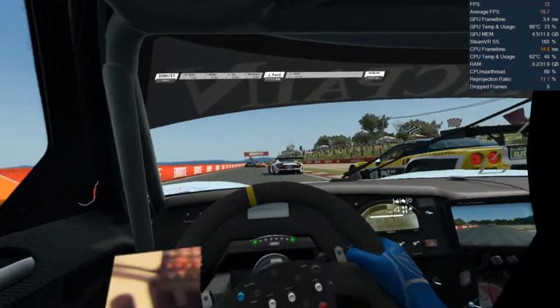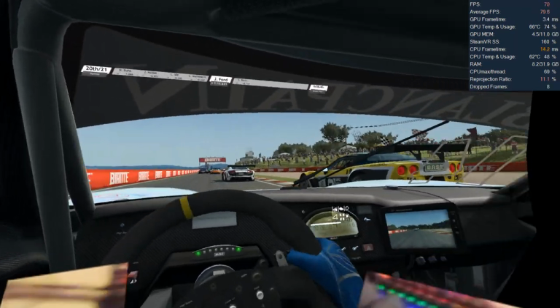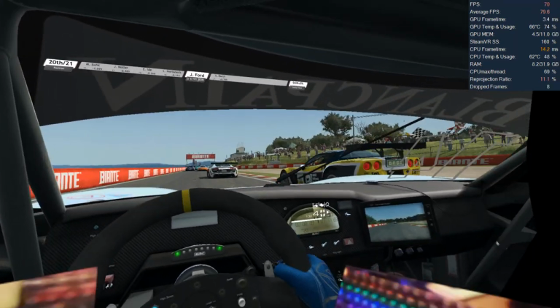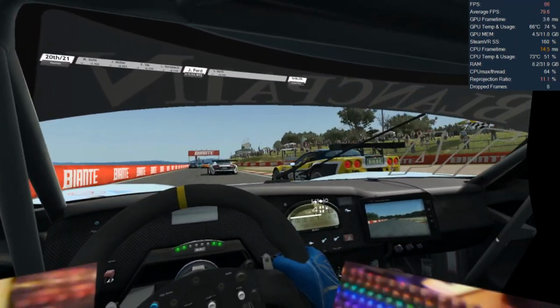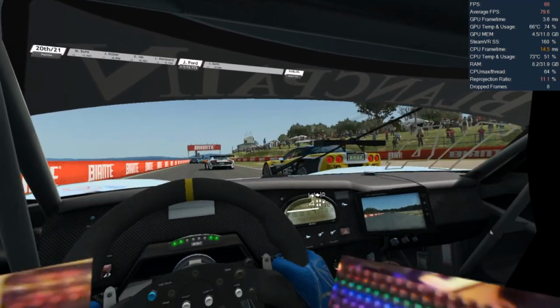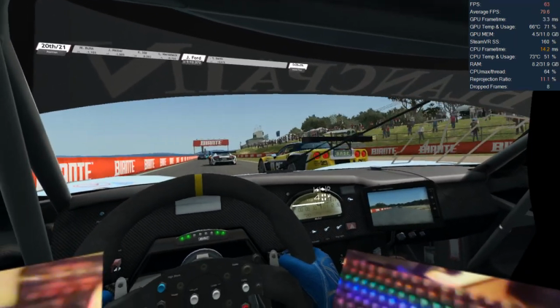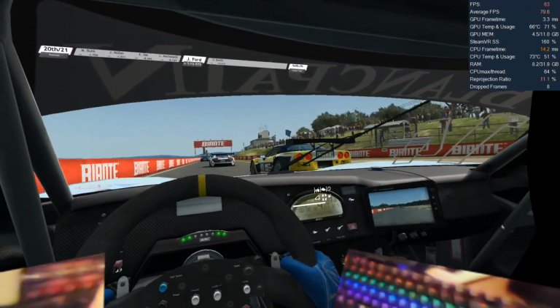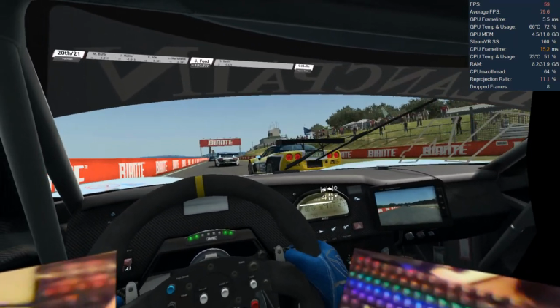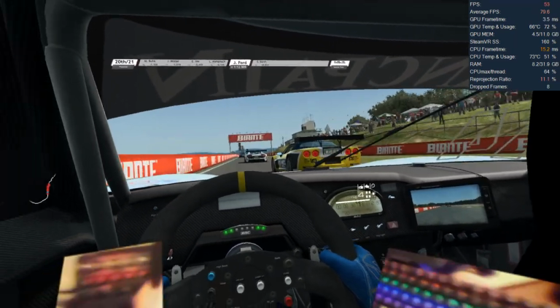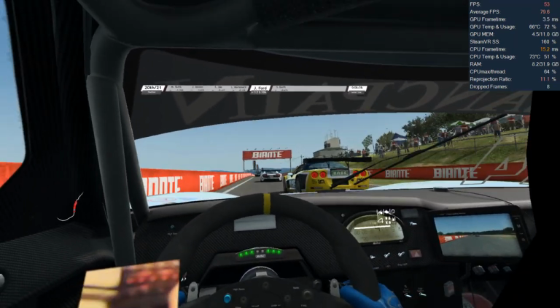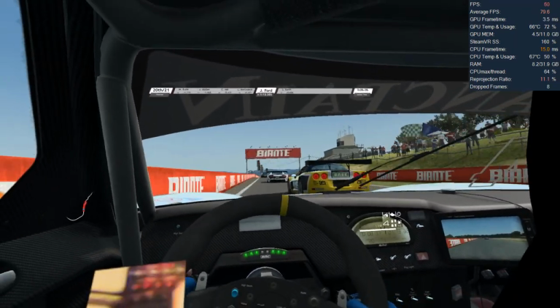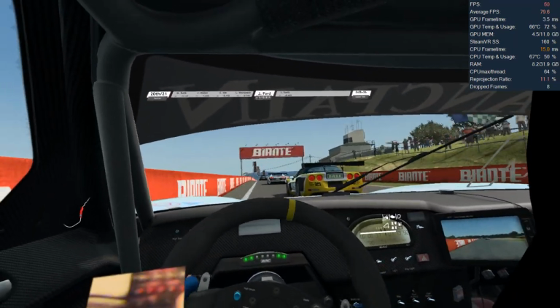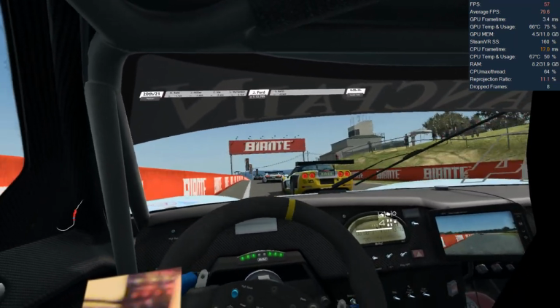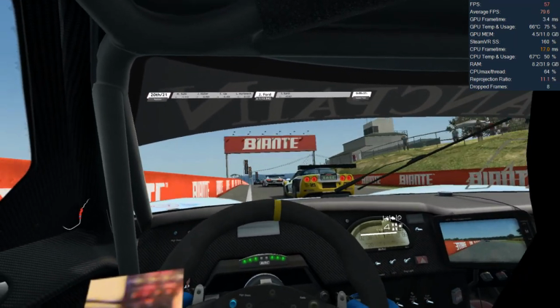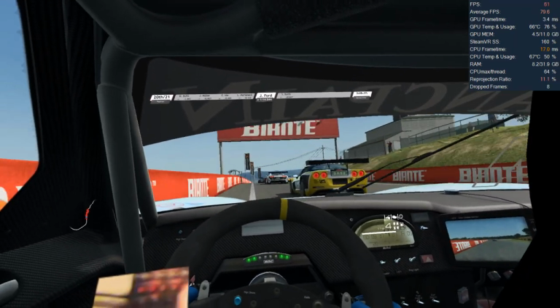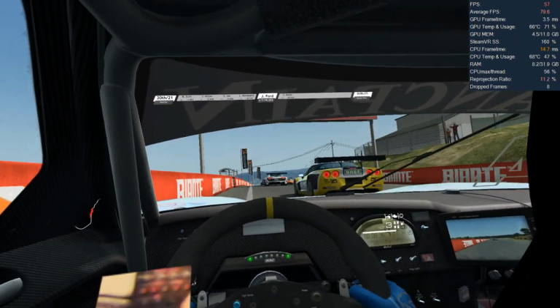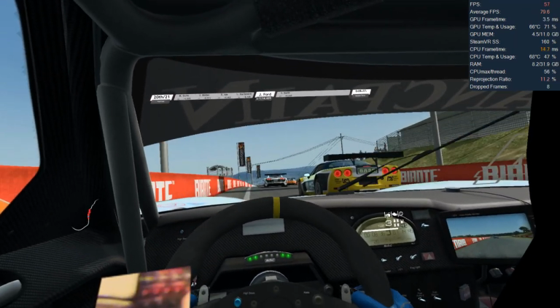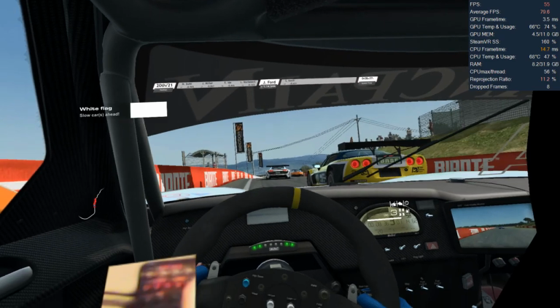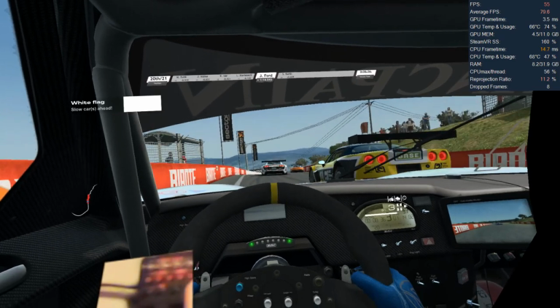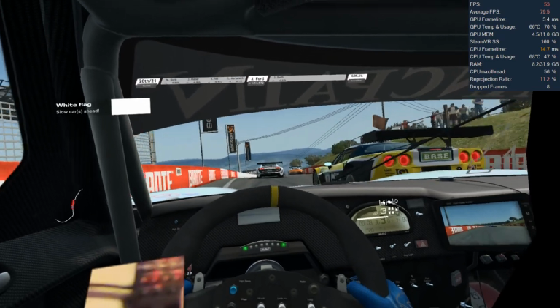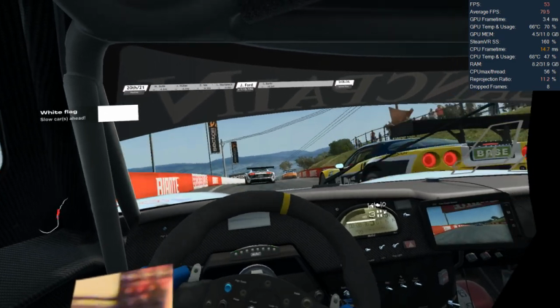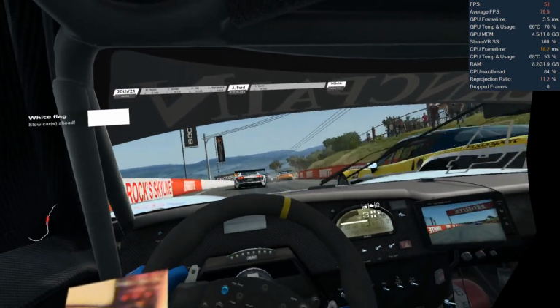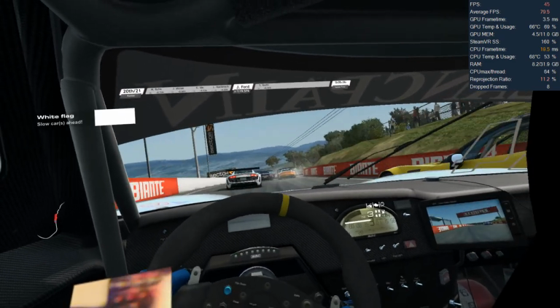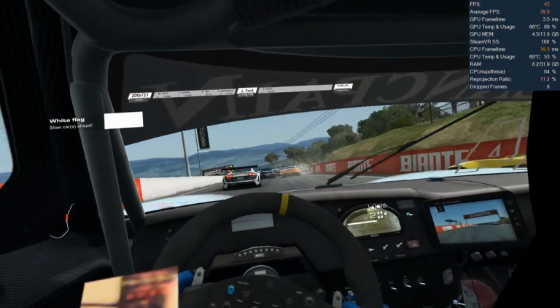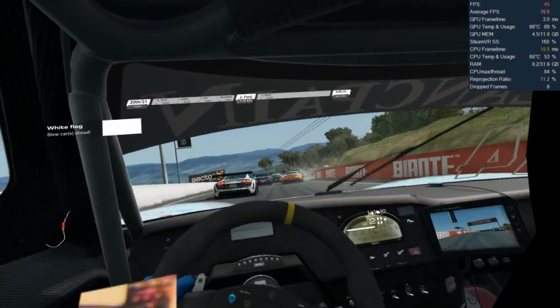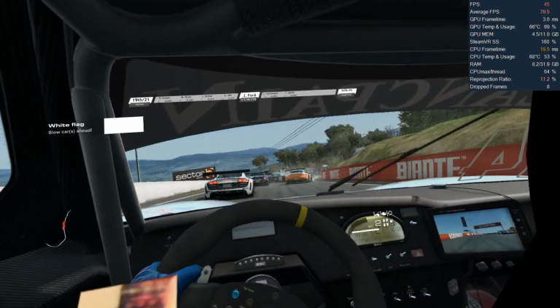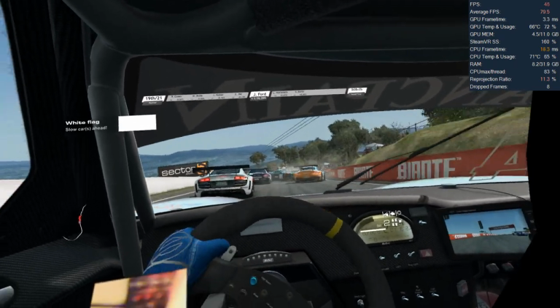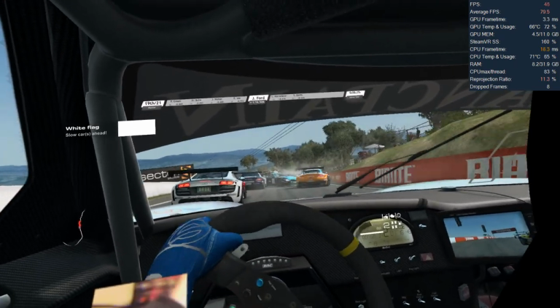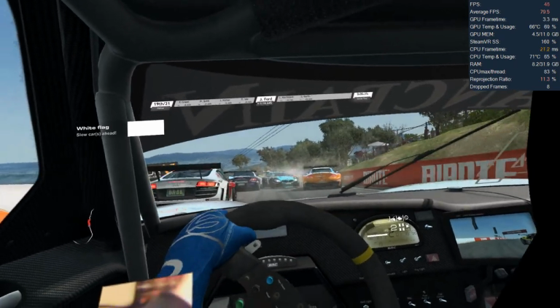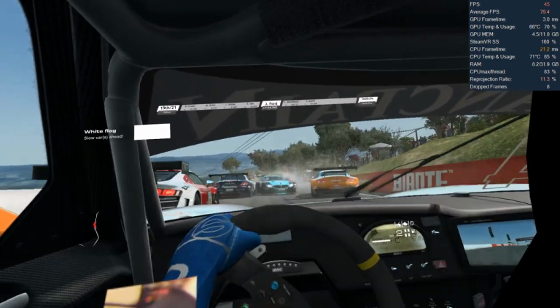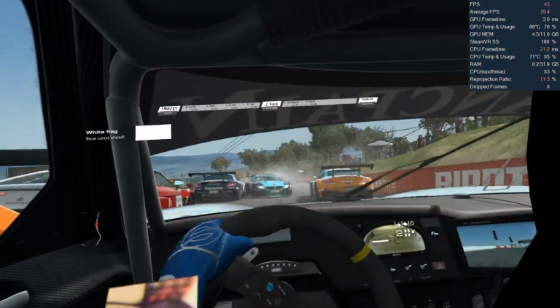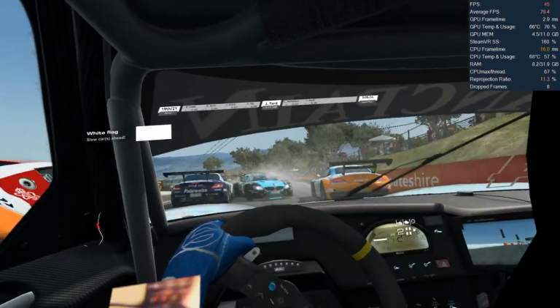We also ran the lap without Fragment VR running and I can tell you that we were getting a solid 90fps throughout.